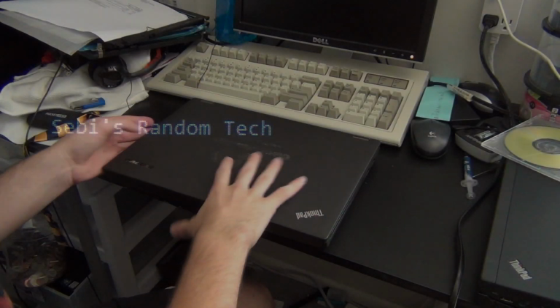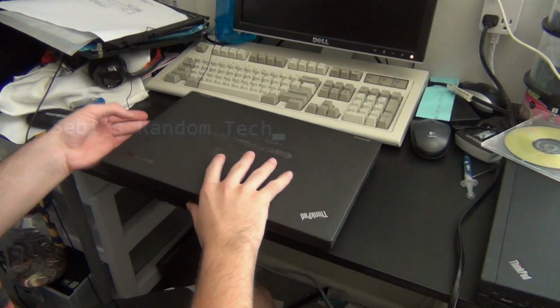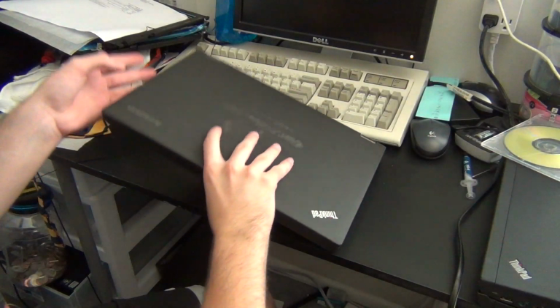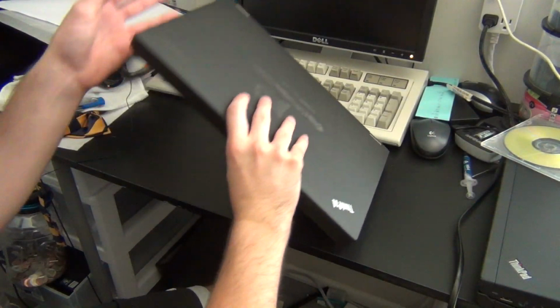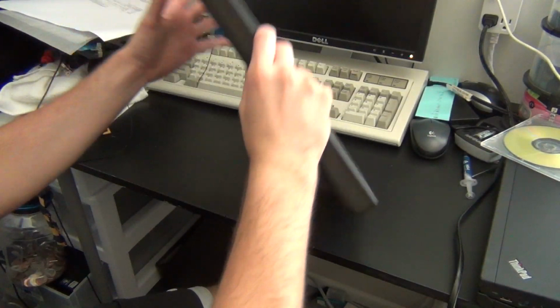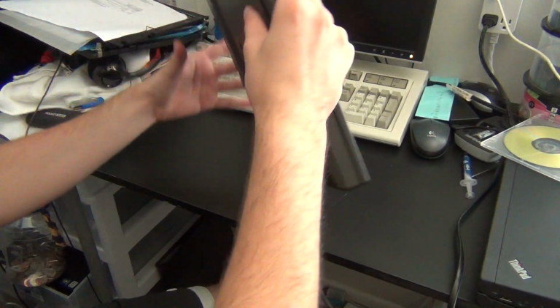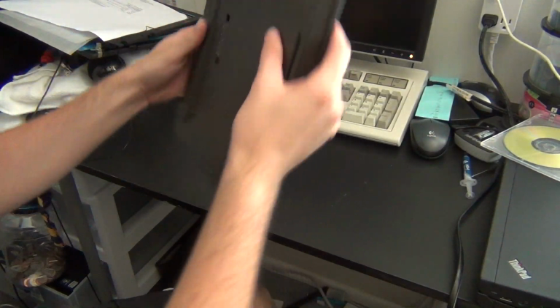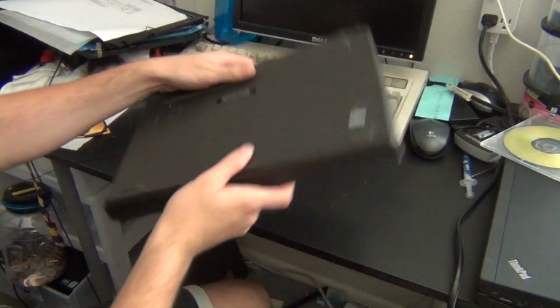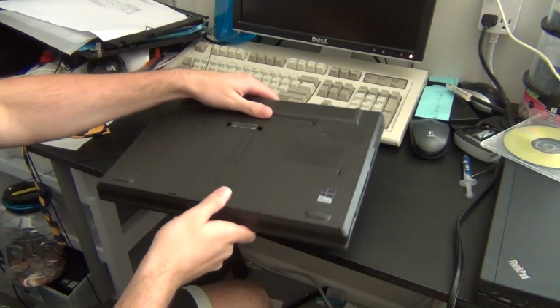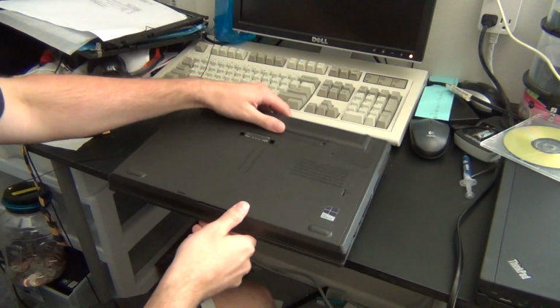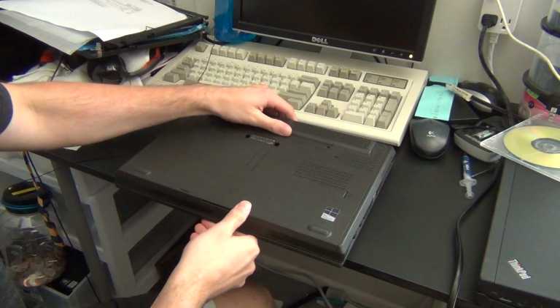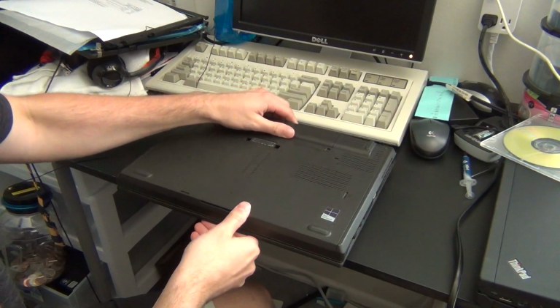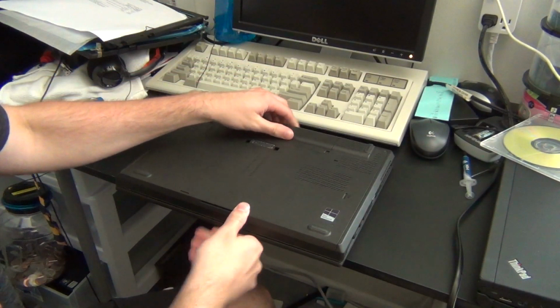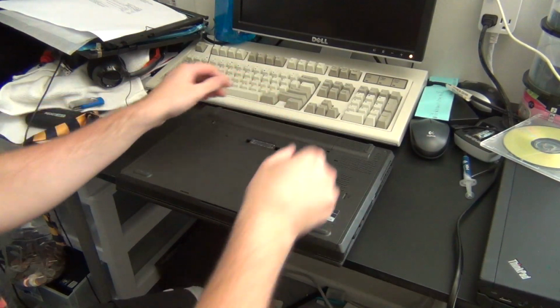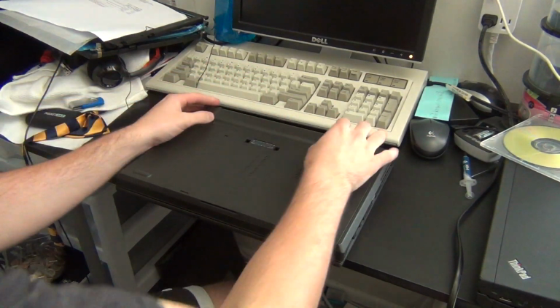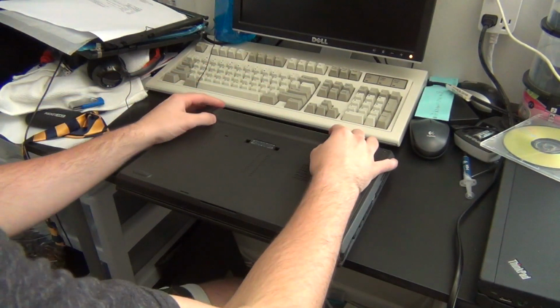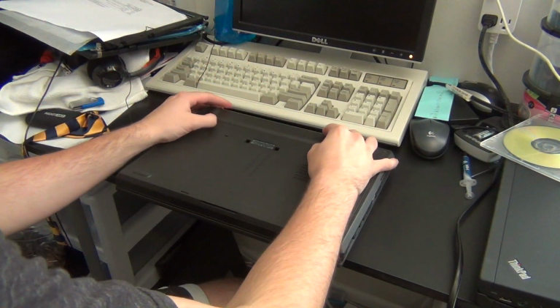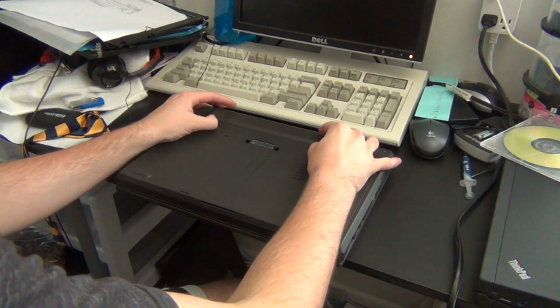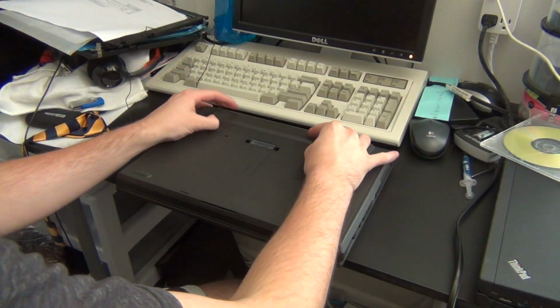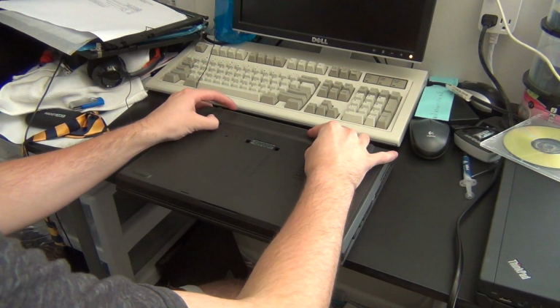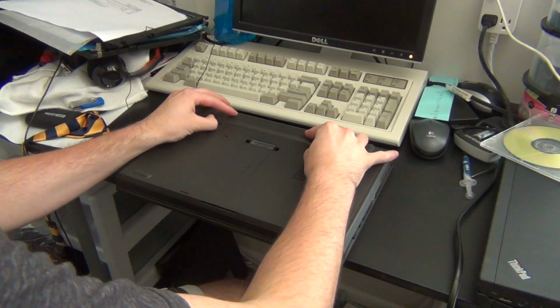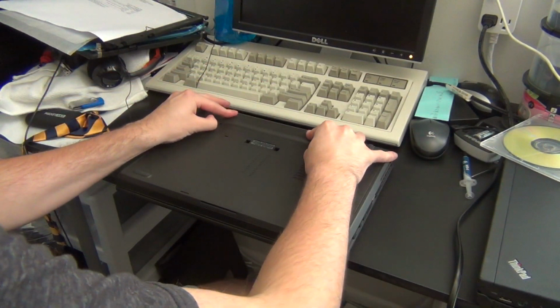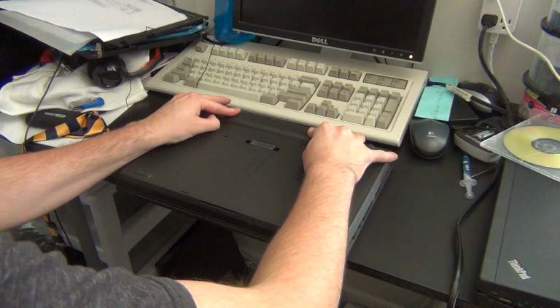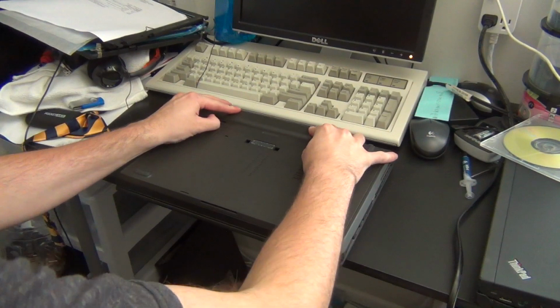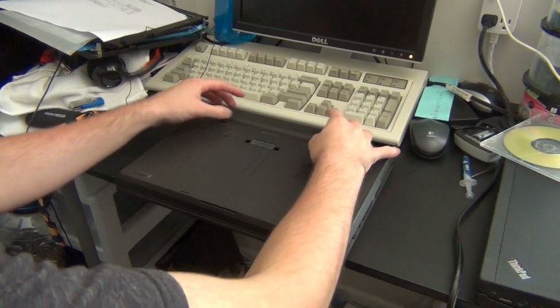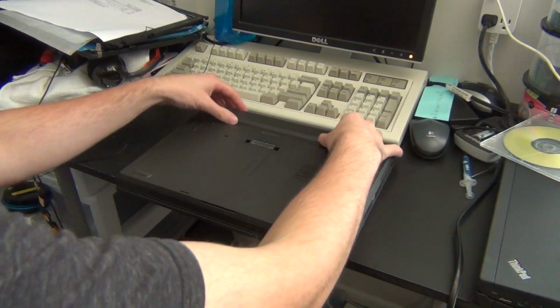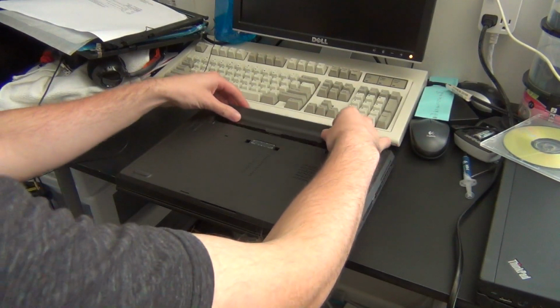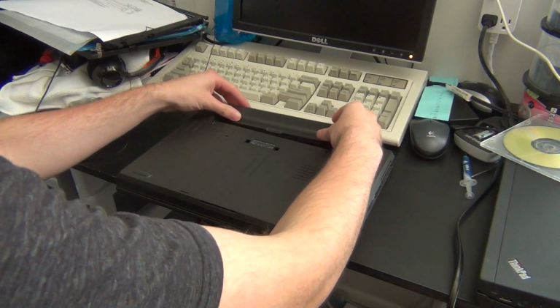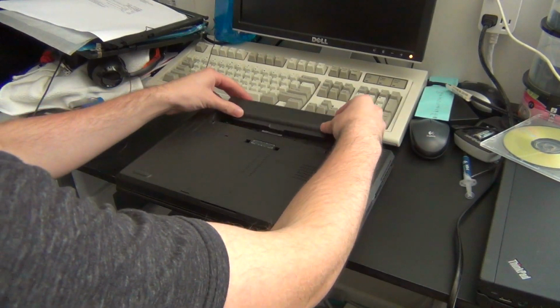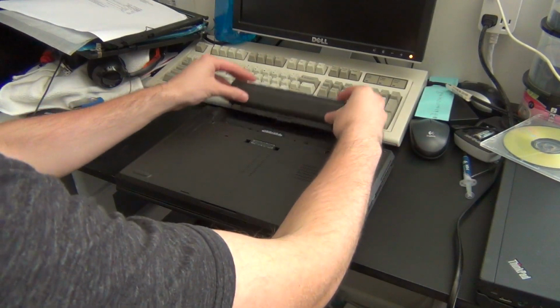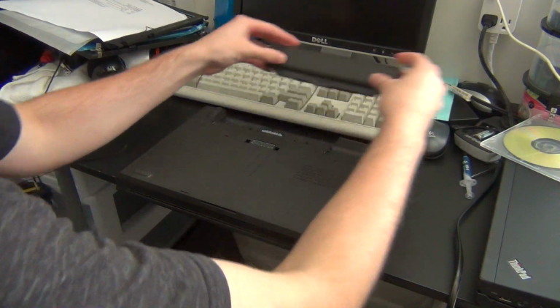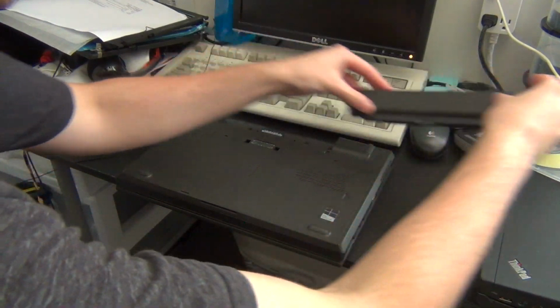Alright guys, this is Sebby's Random Tech, back with part 2 of the ThinkPad T440p Upgrade Extravaganza.